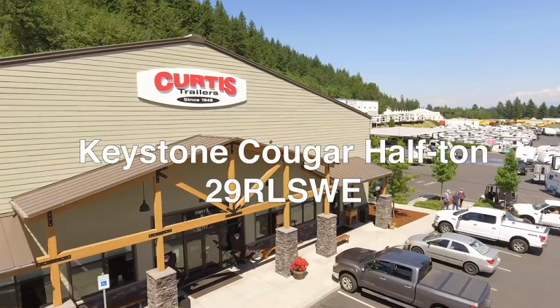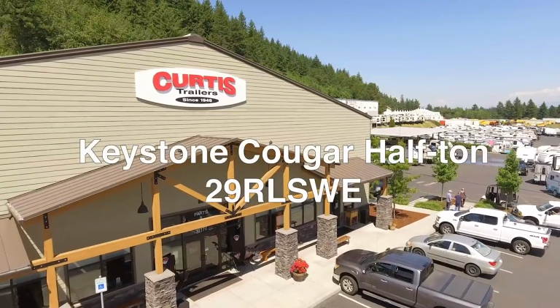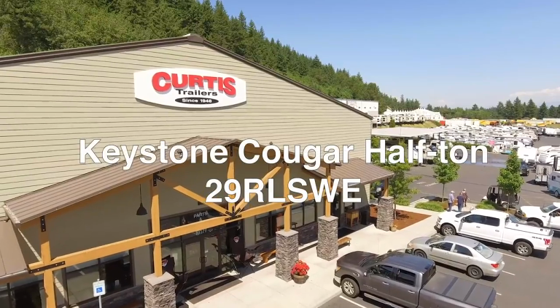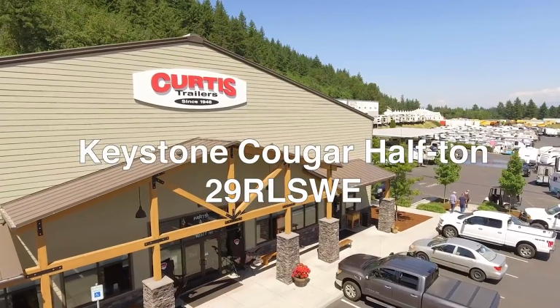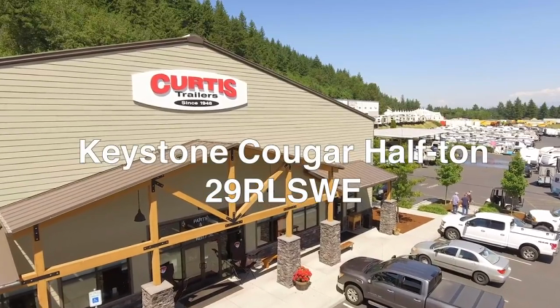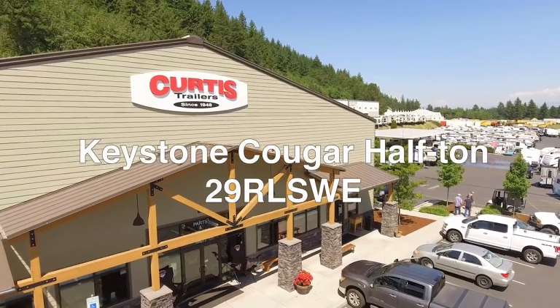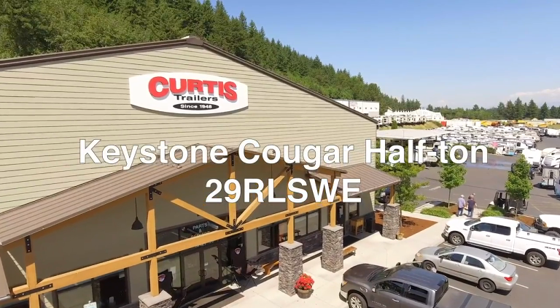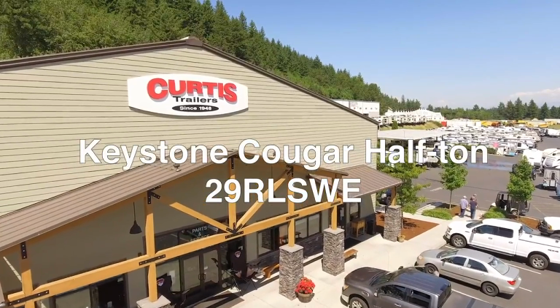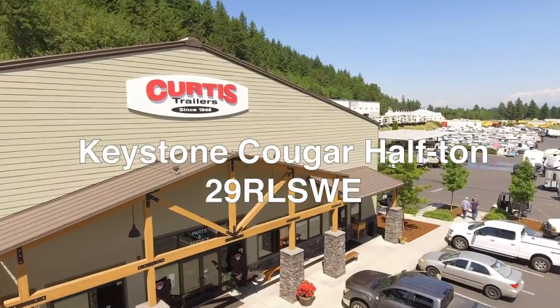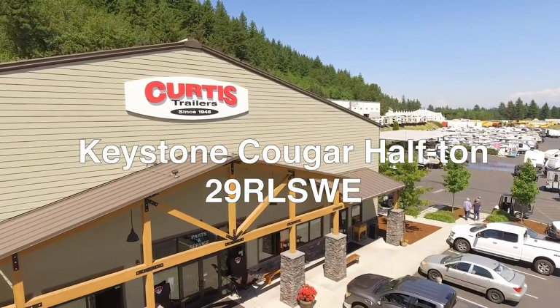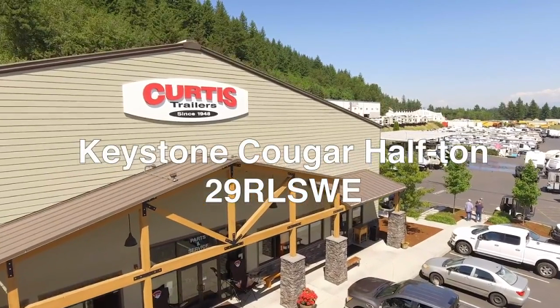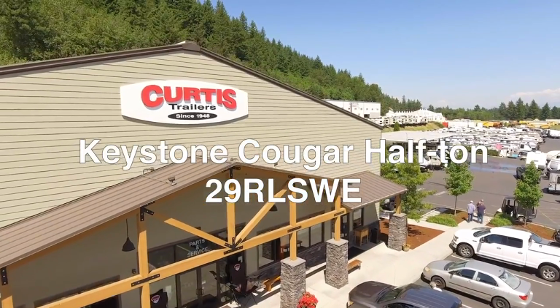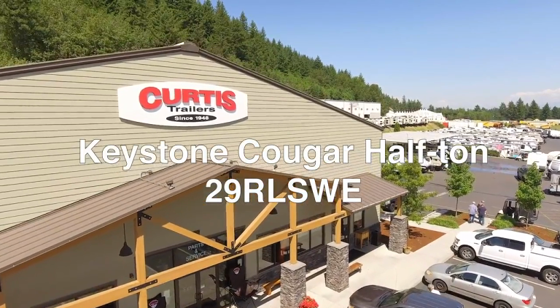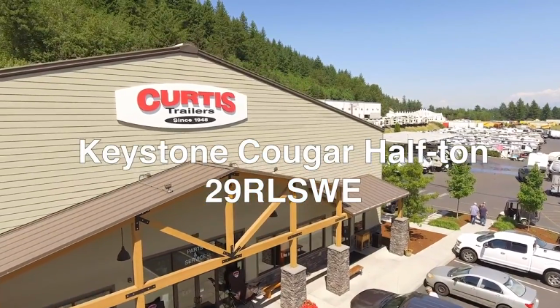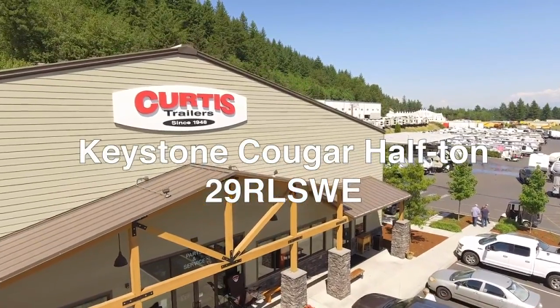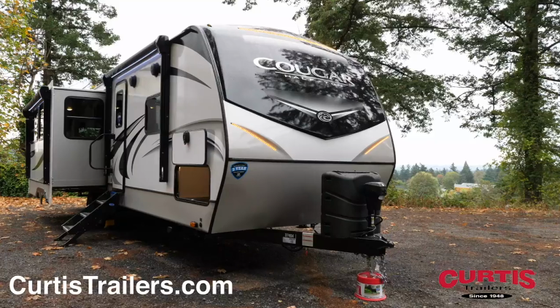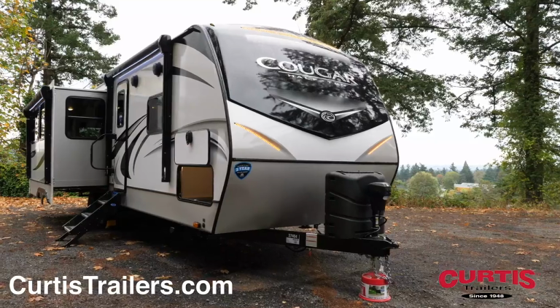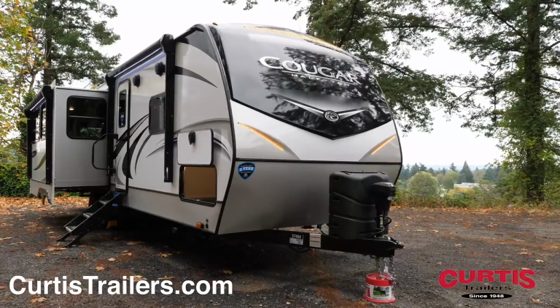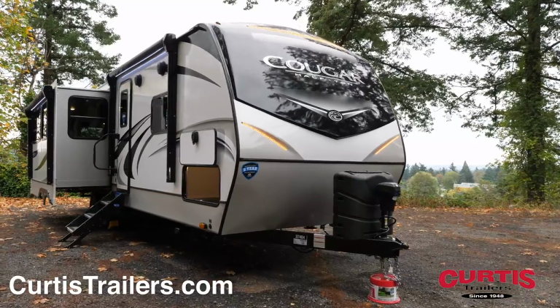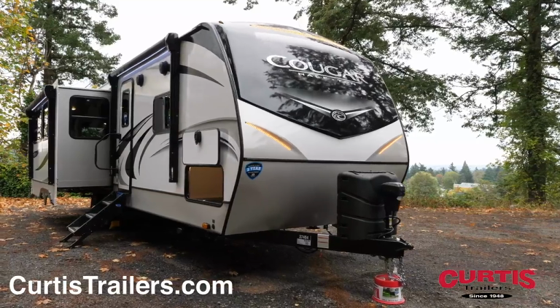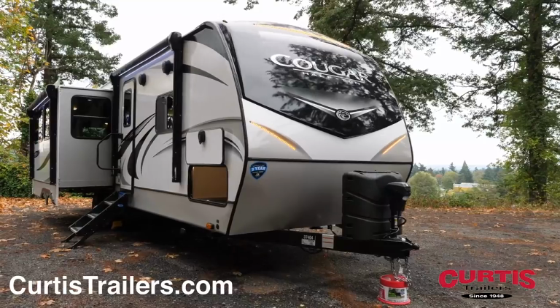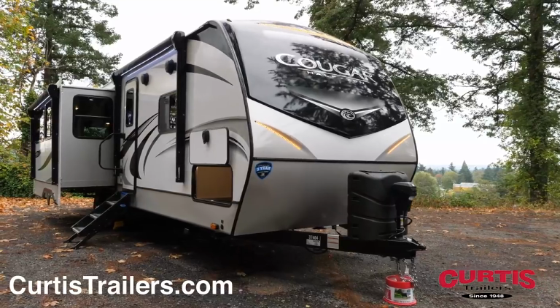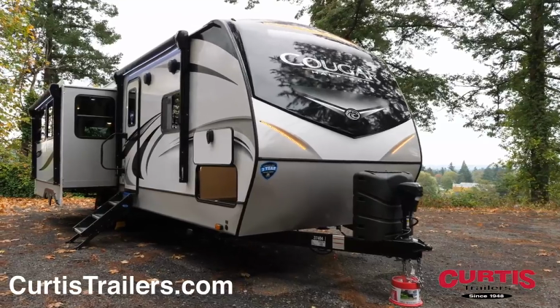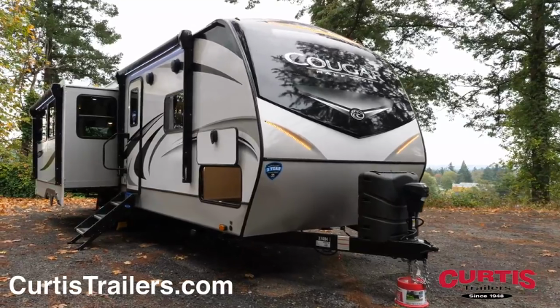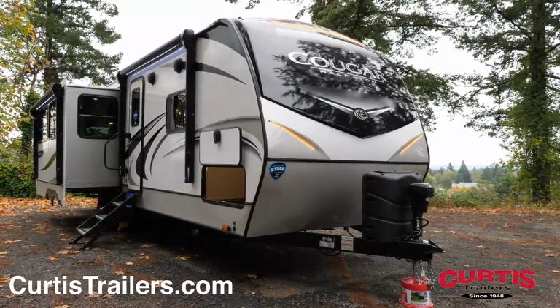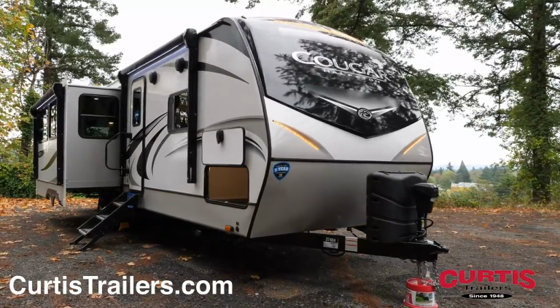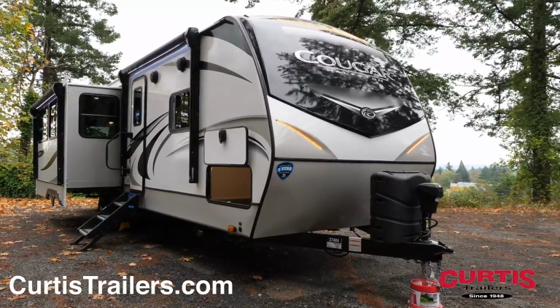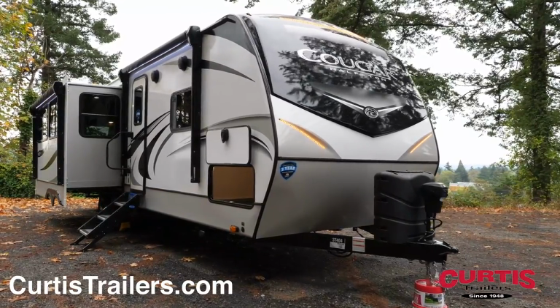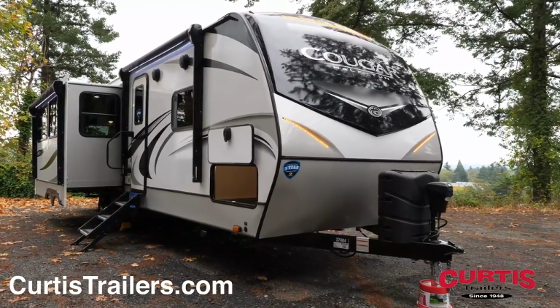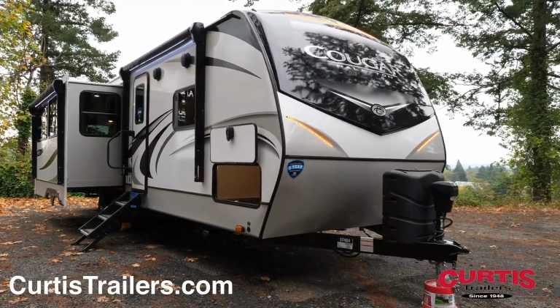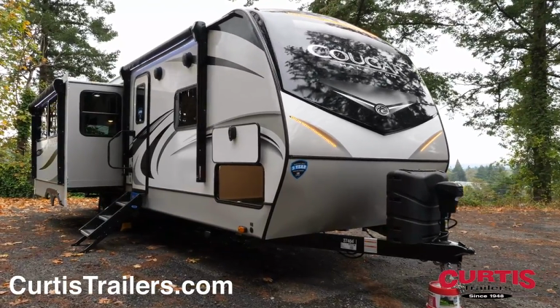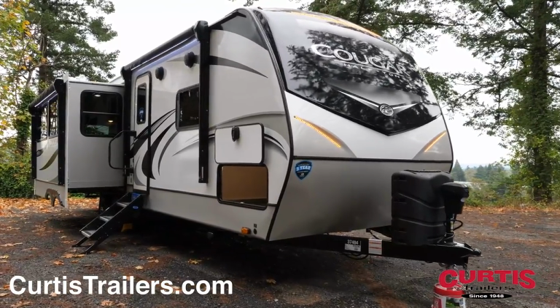Introducing the Keystone Cougar Half-Ton 29RL-SWE, the ultimate travel trailer ready to take on the road.